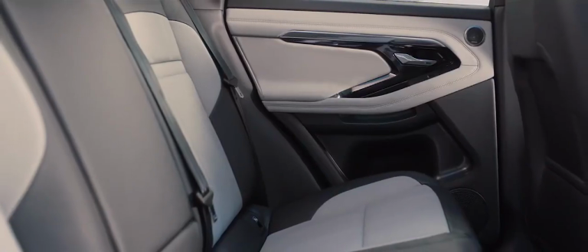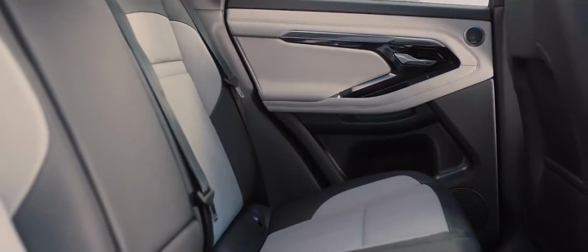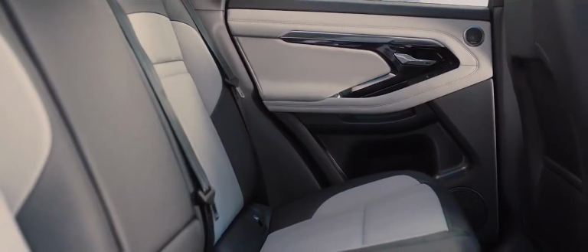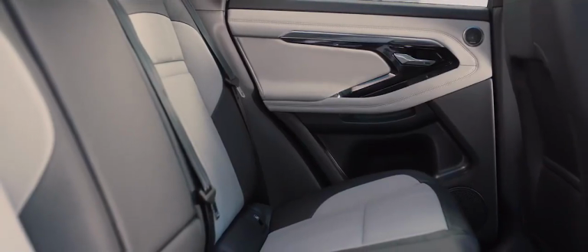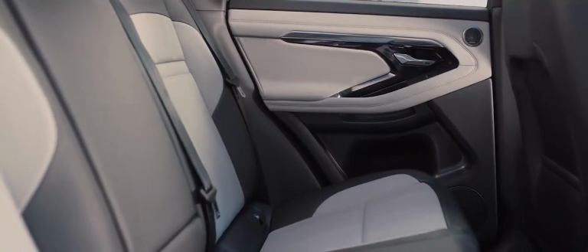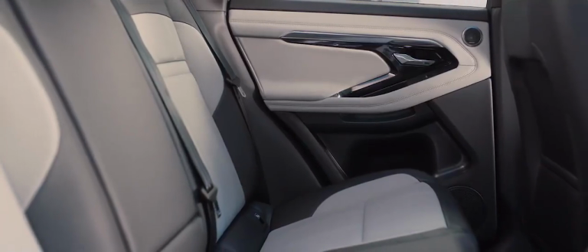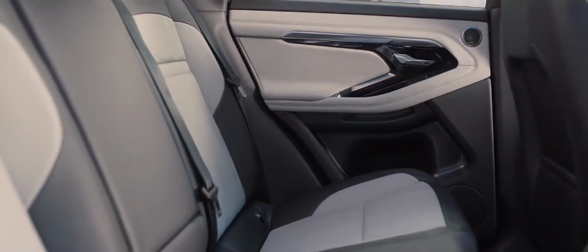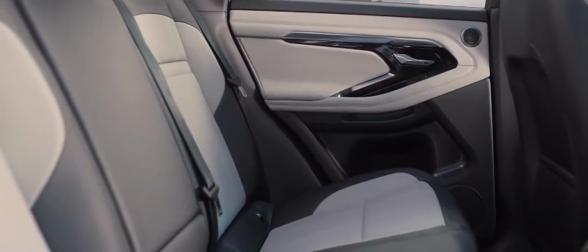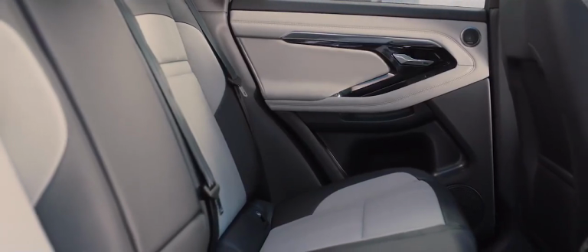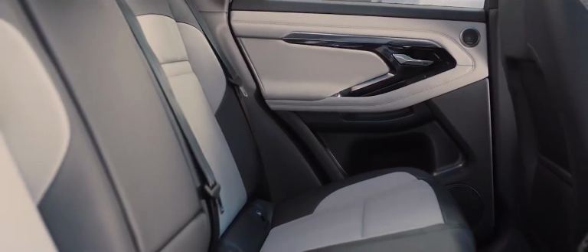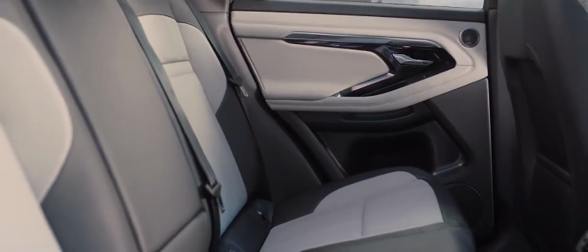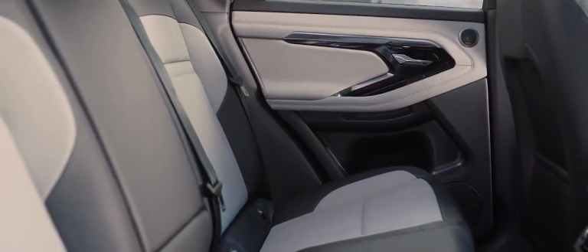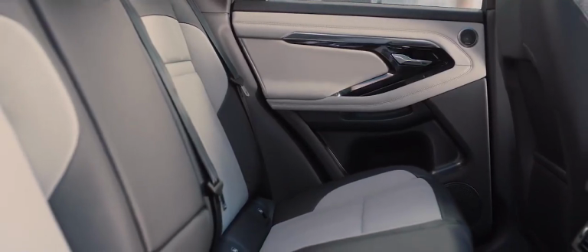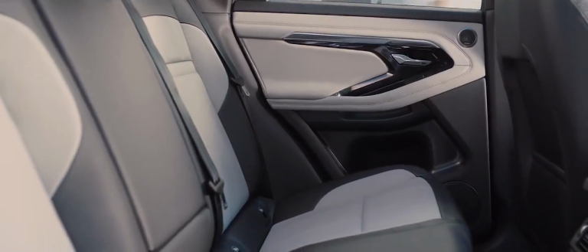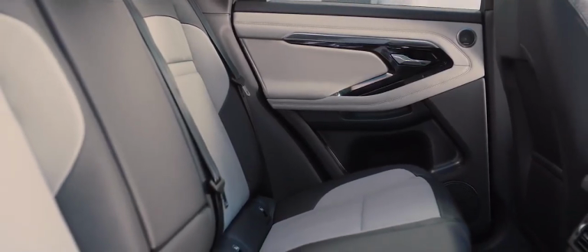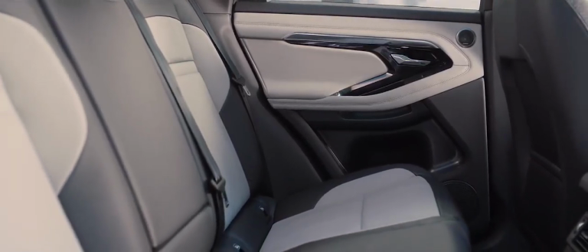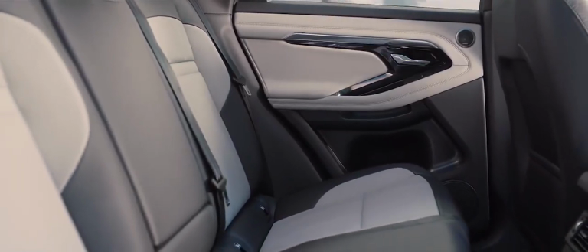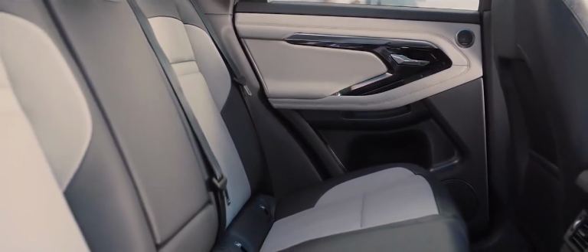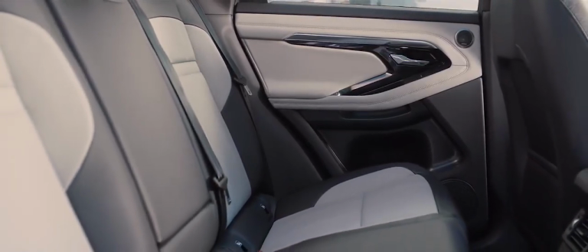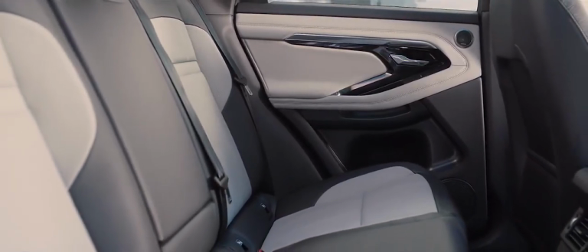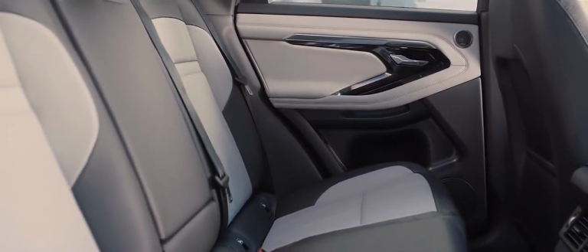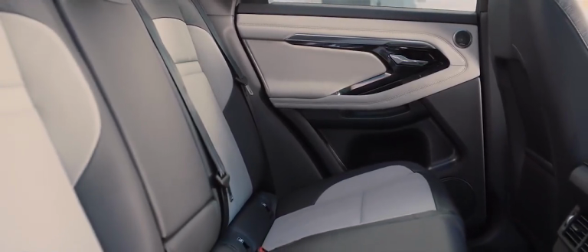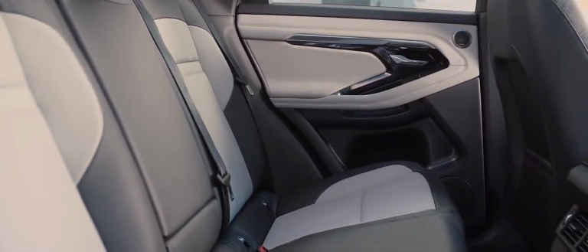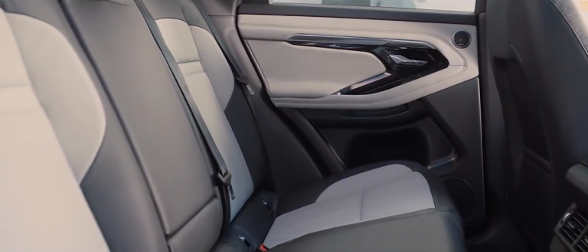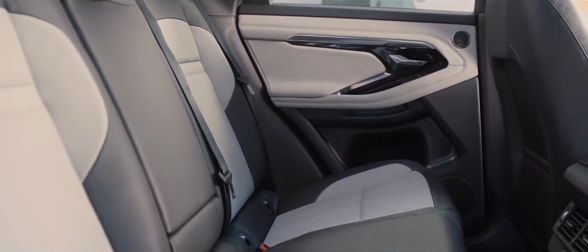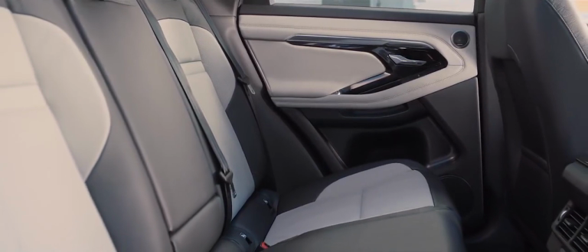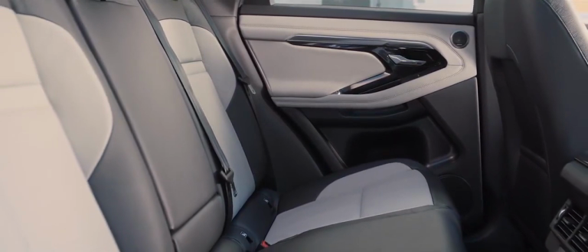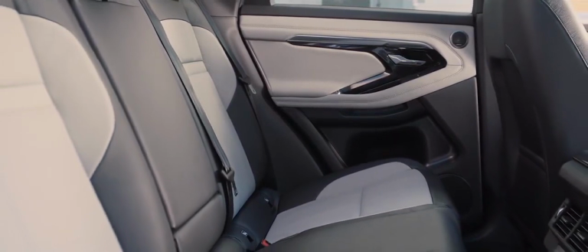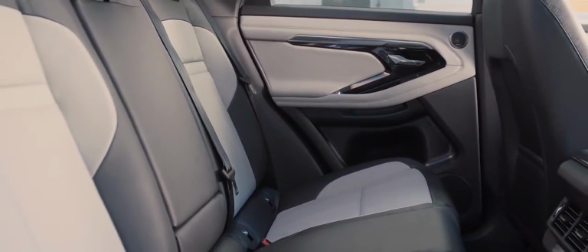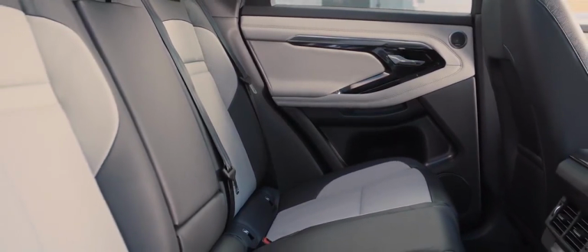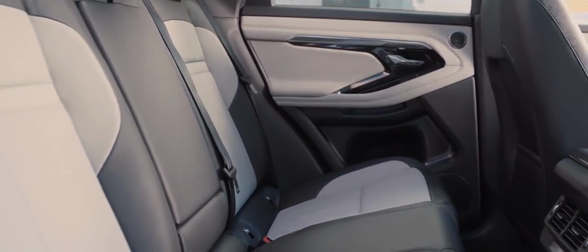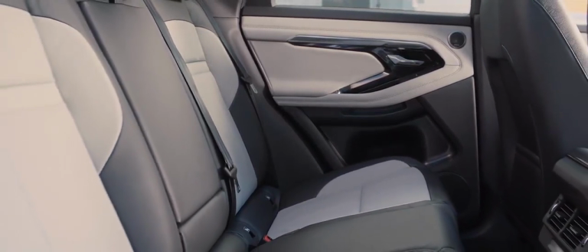And in the rear, the space has been extended to provide extra comfort for rear passengers.